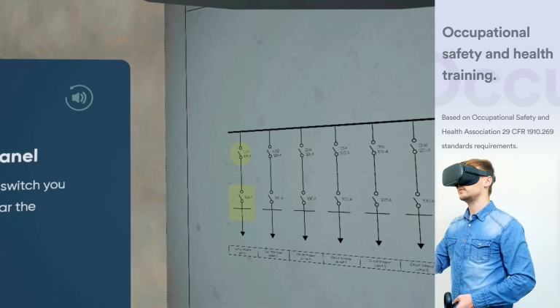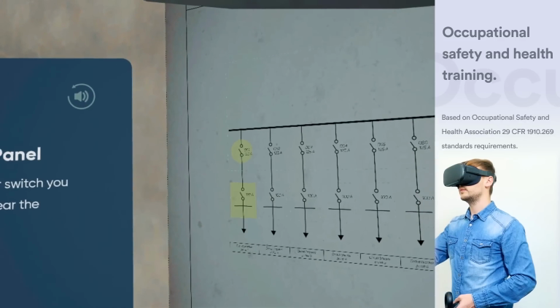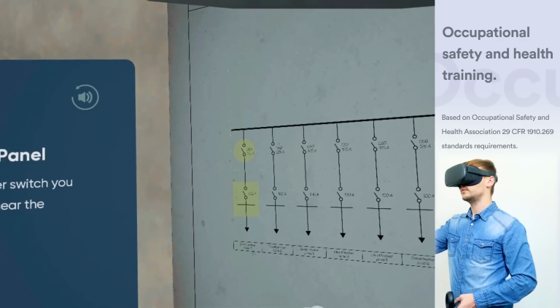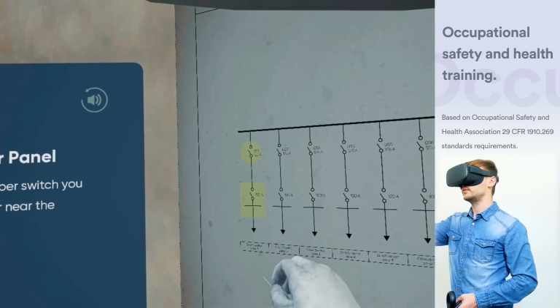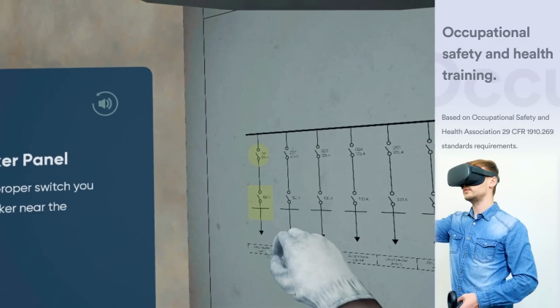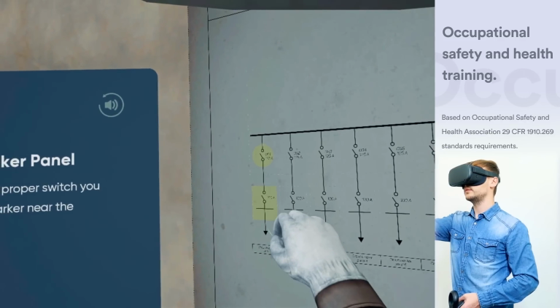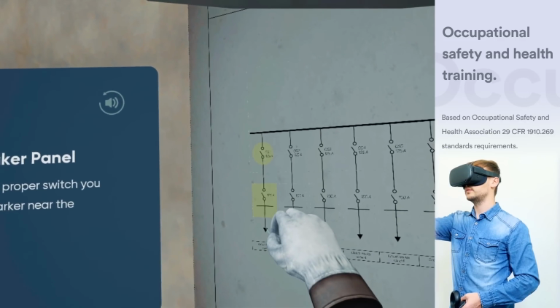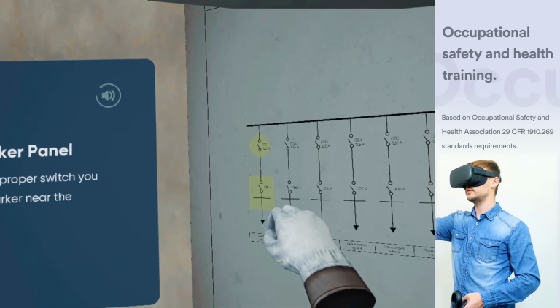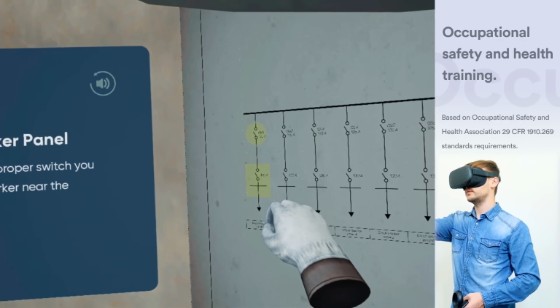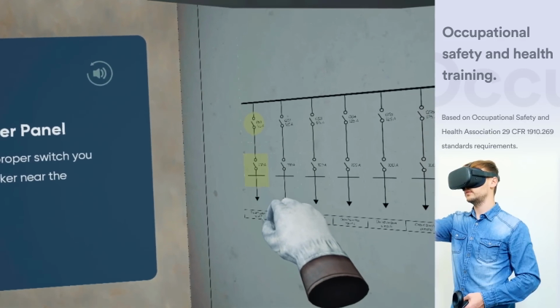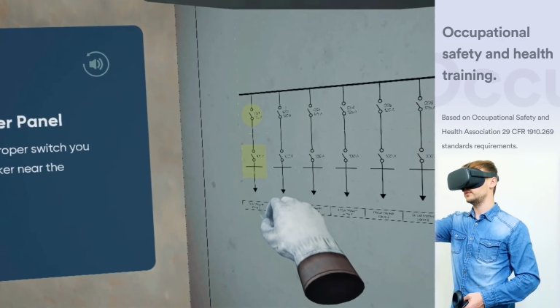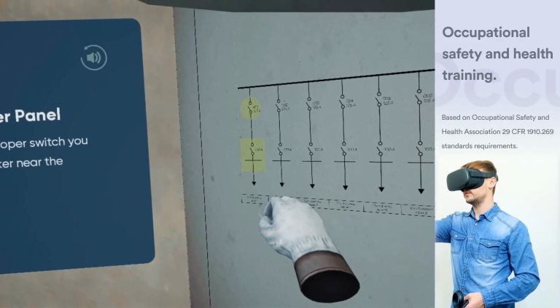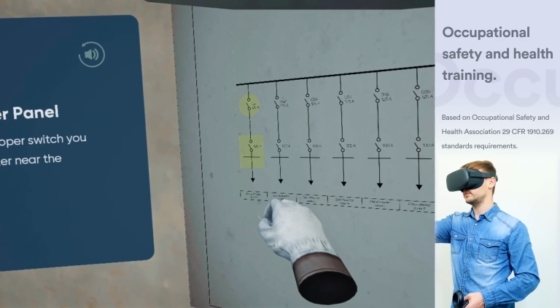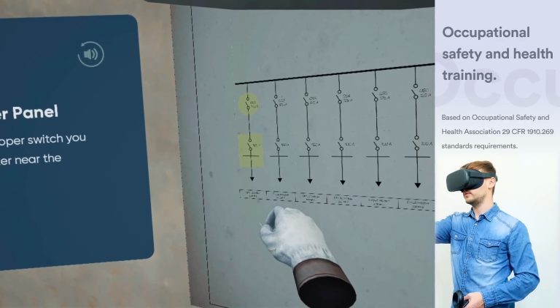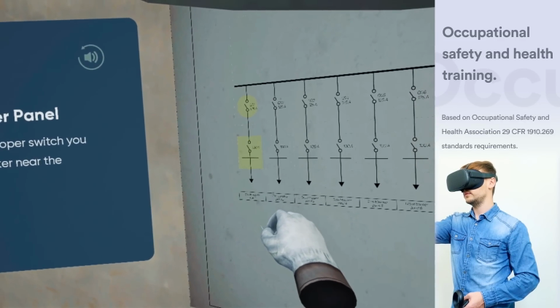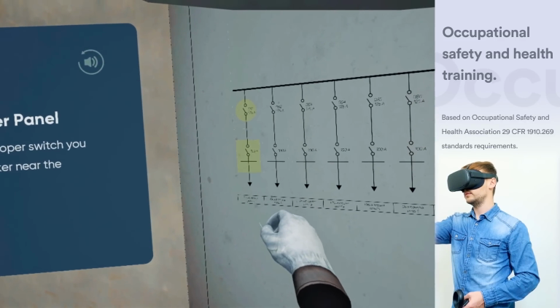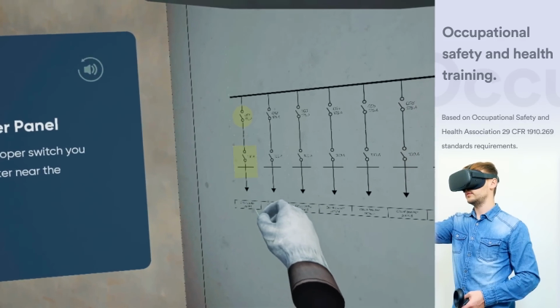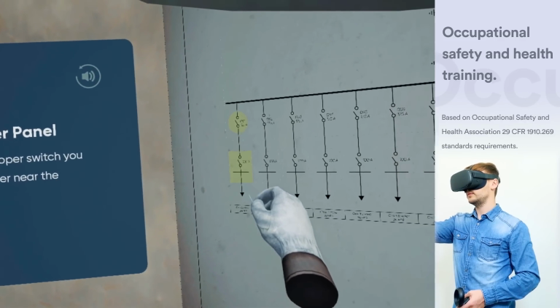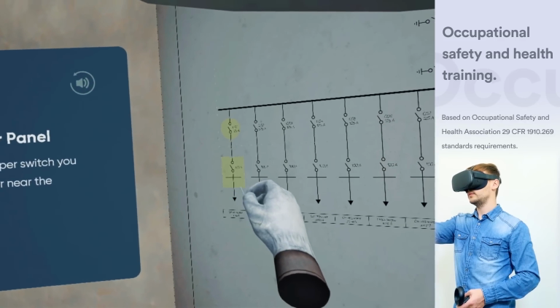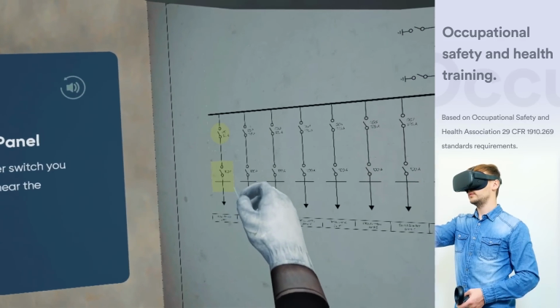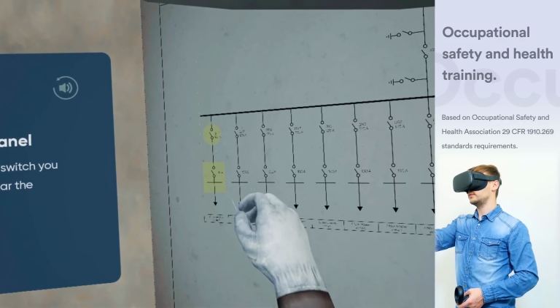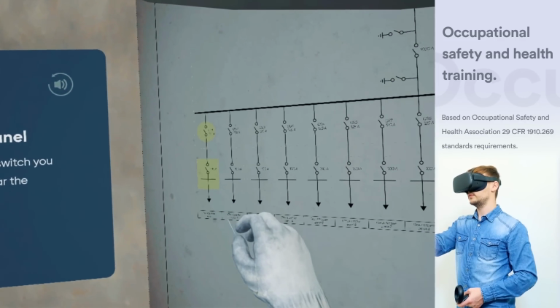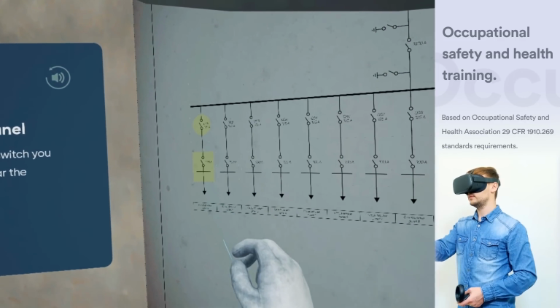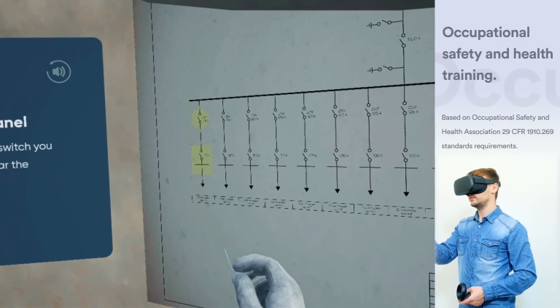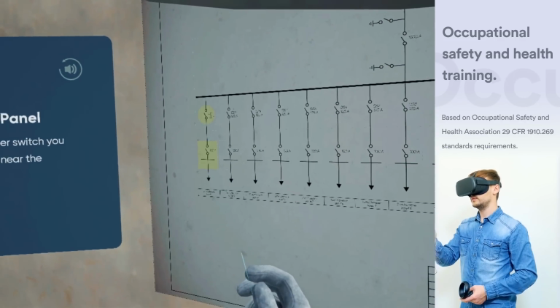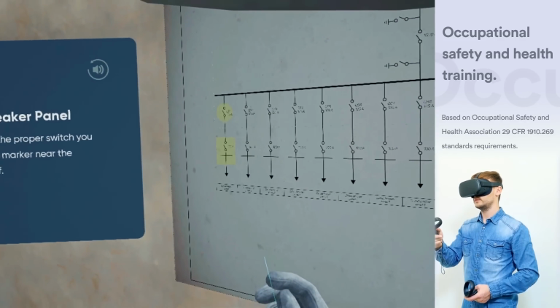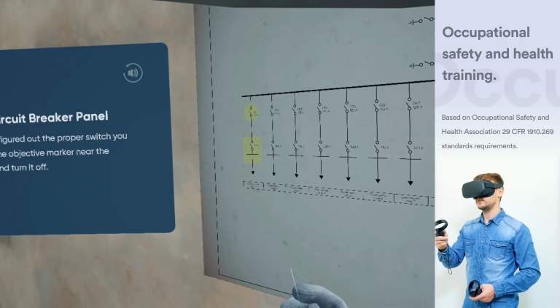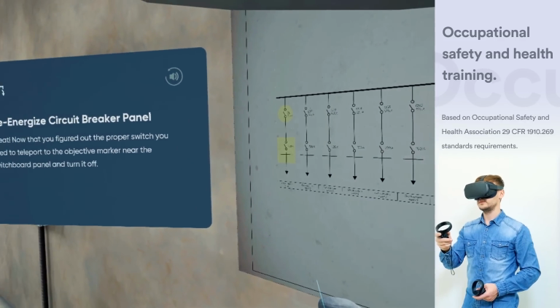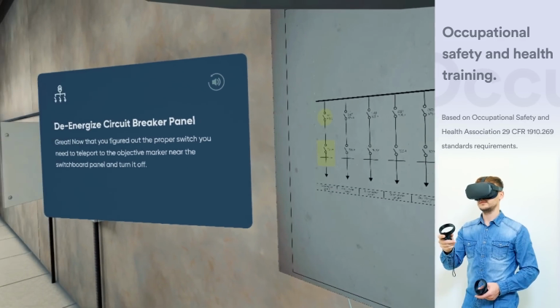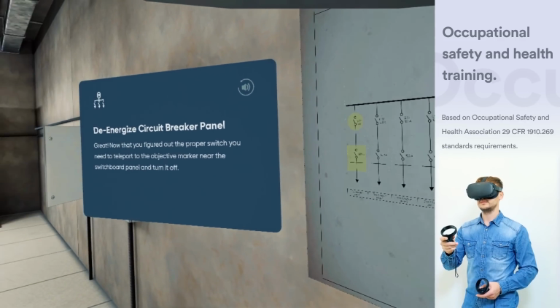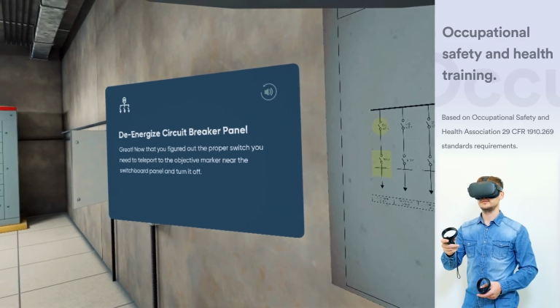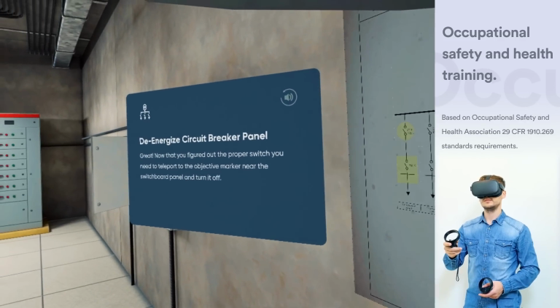Teleport to the switchboard panel 3, and turn off the highlighted circuit breaker.